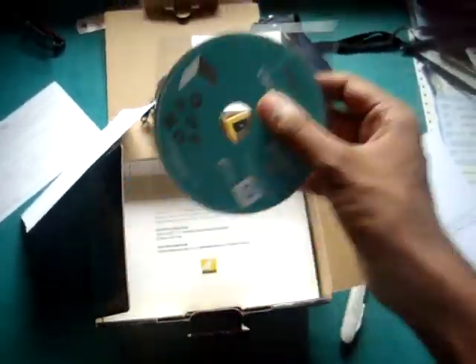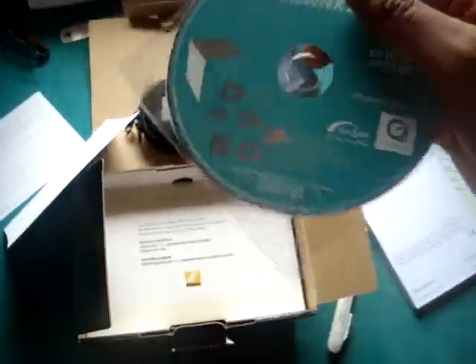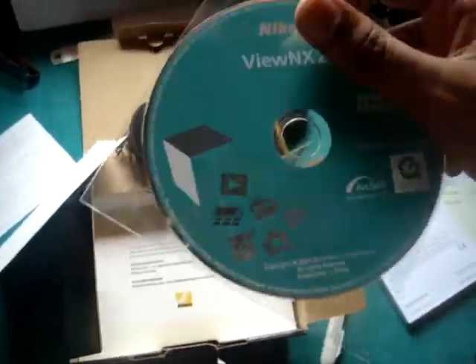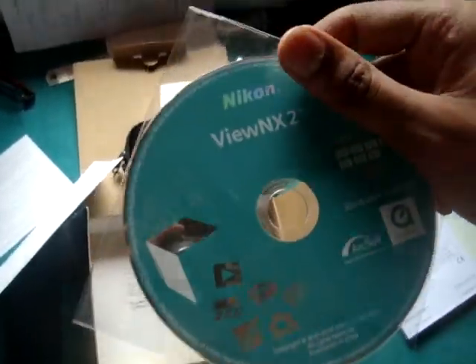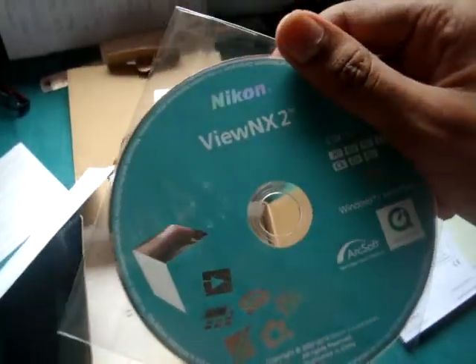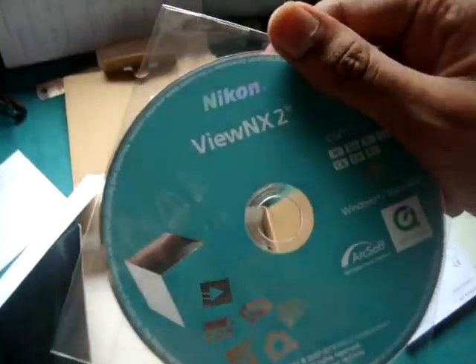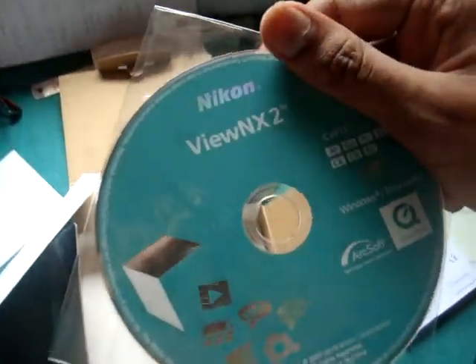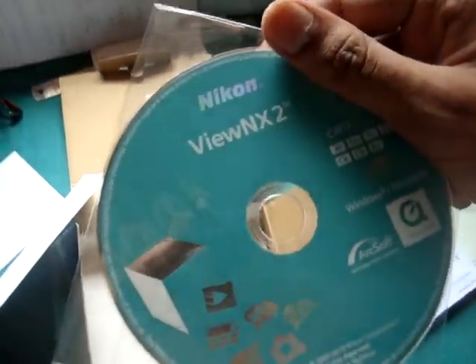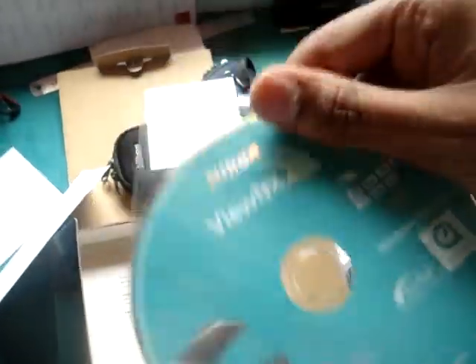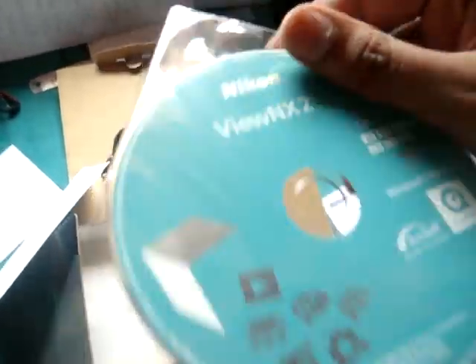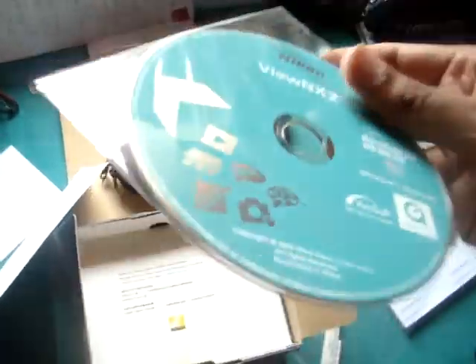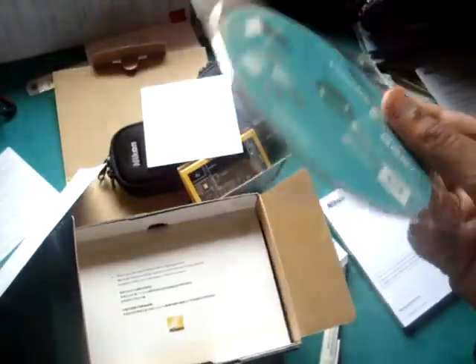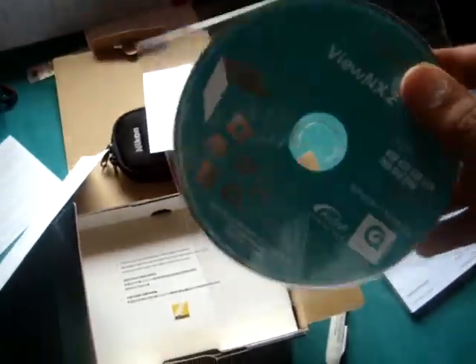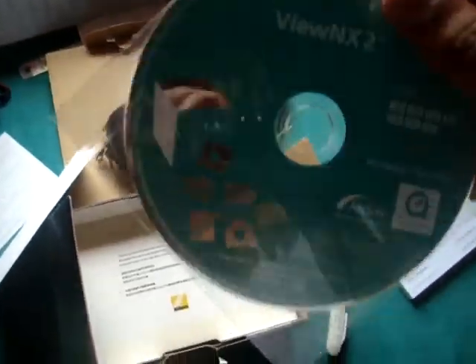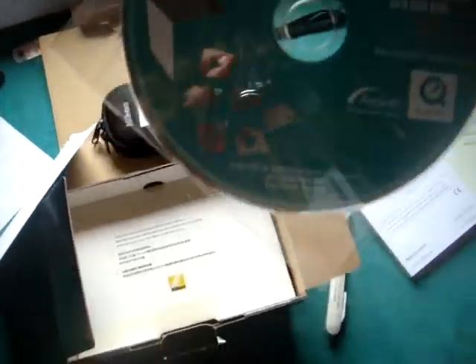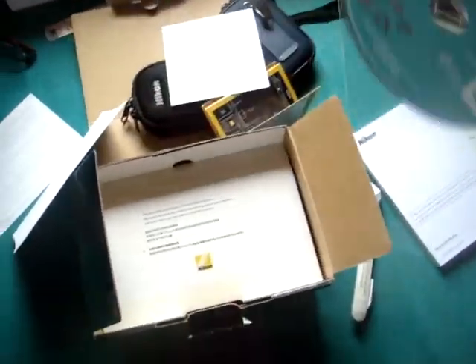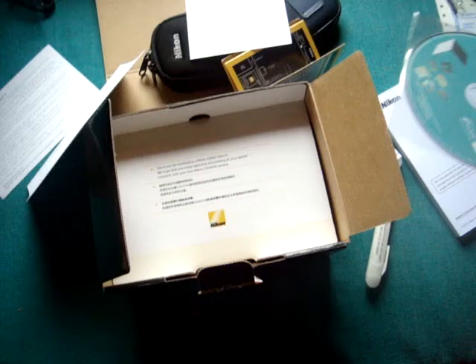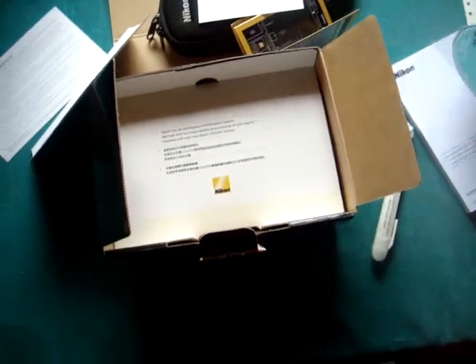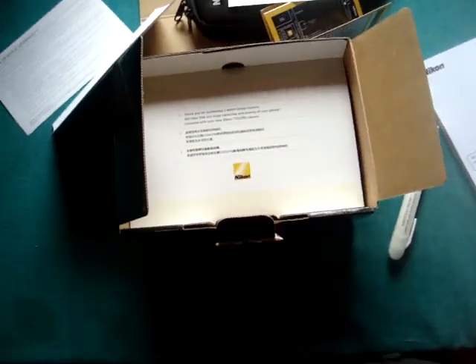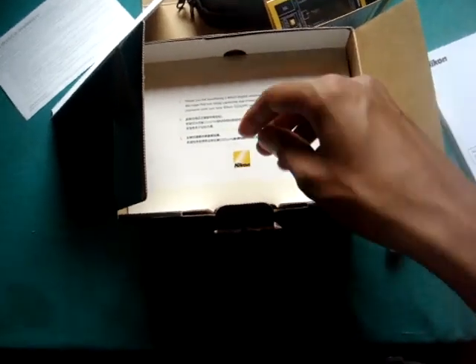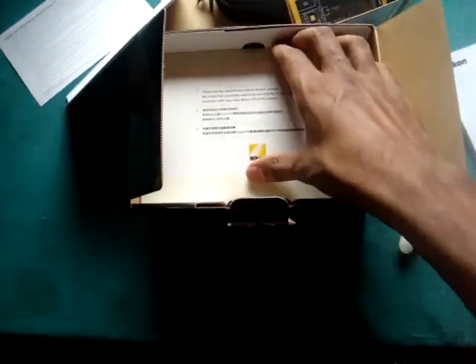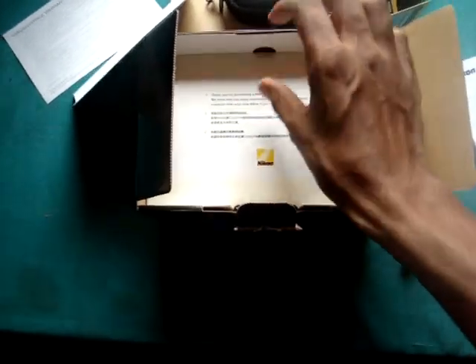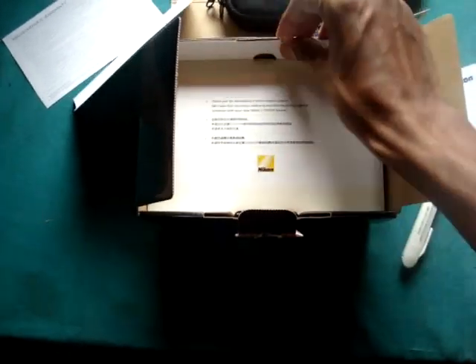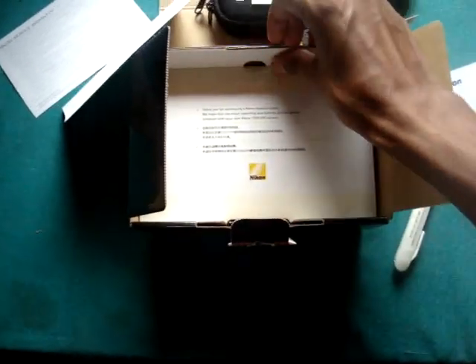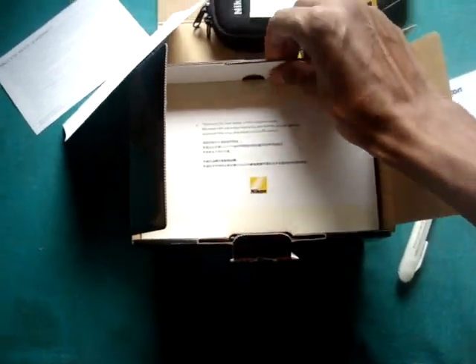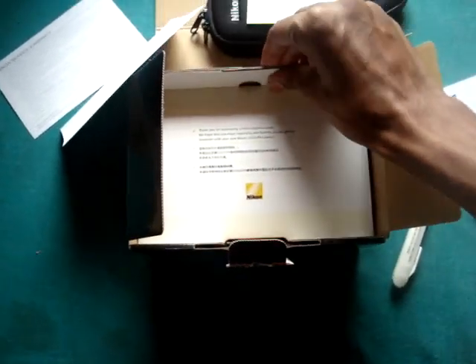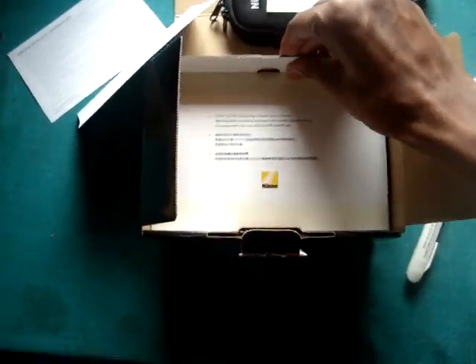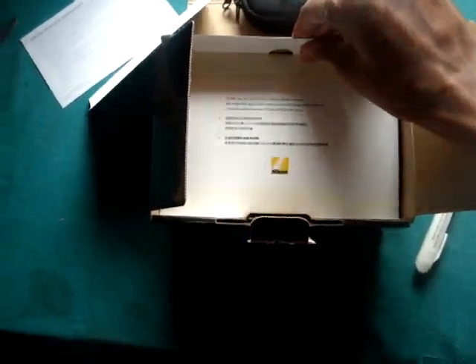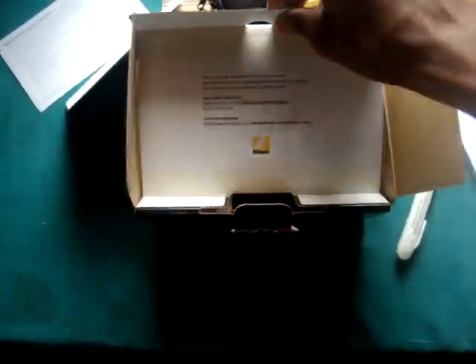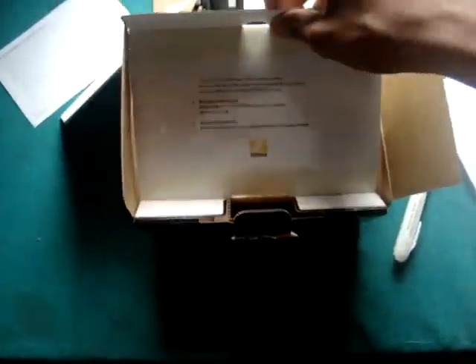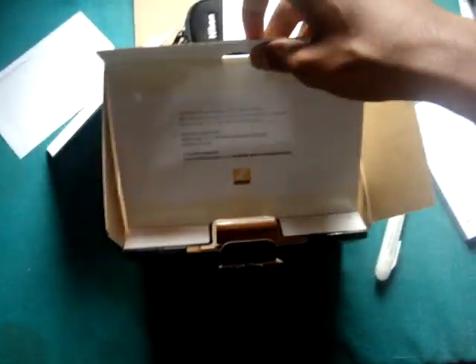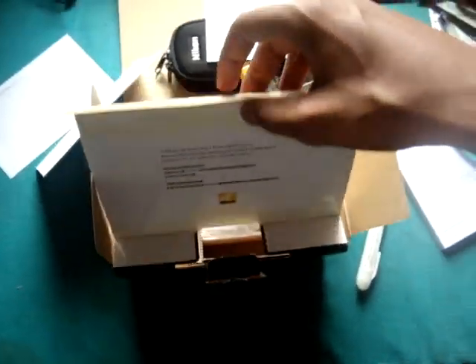Software CD for installation or something. Okay, let's see what else we have here.